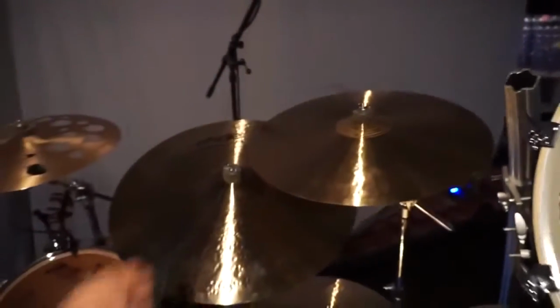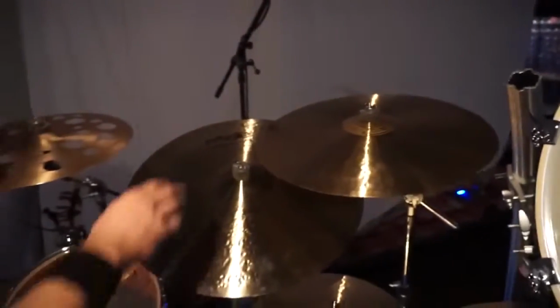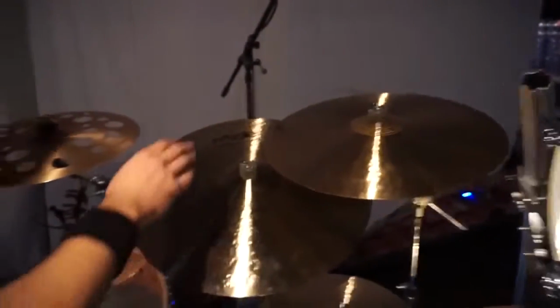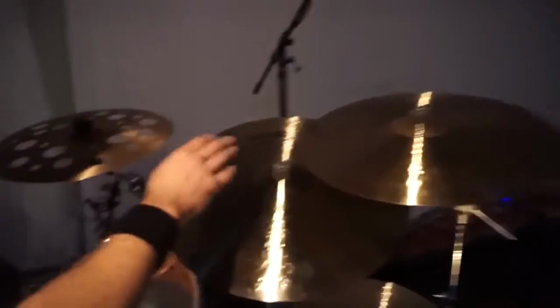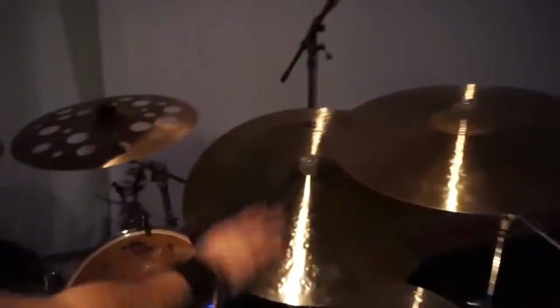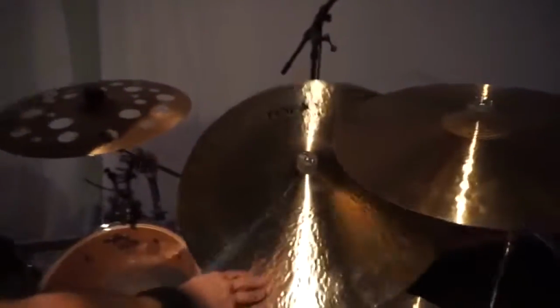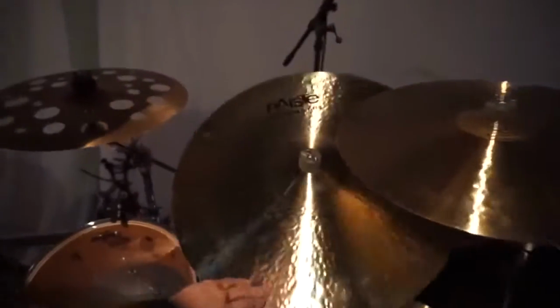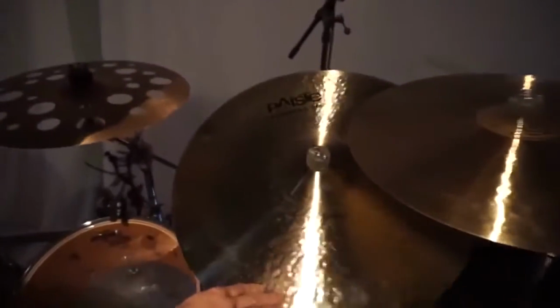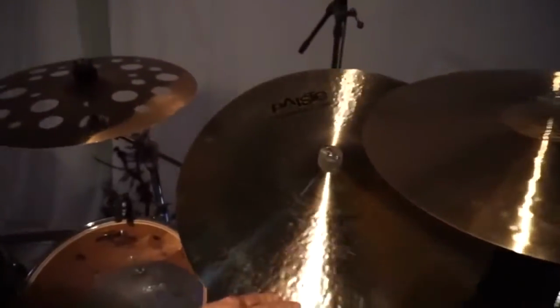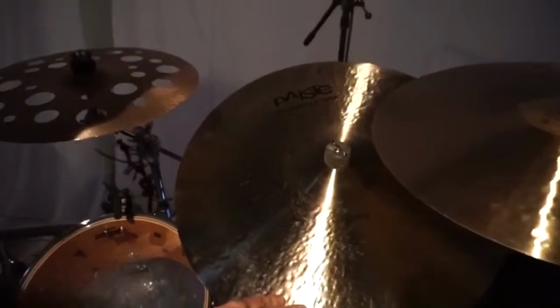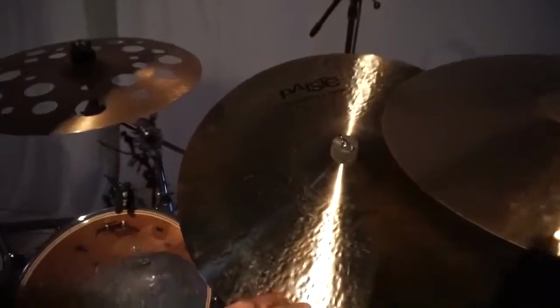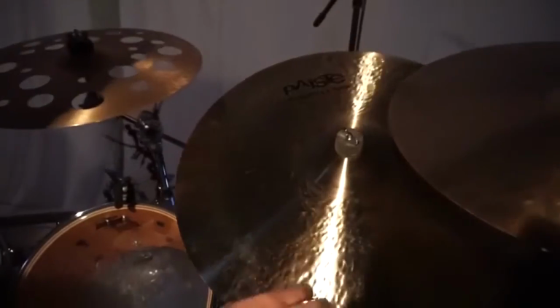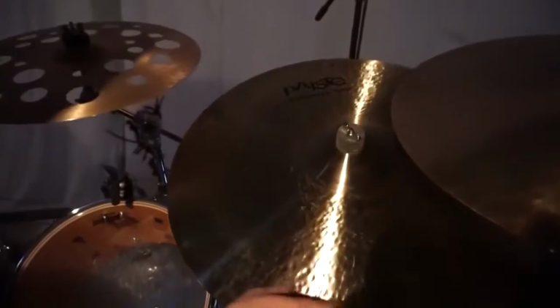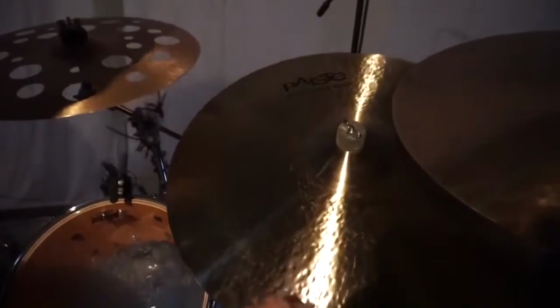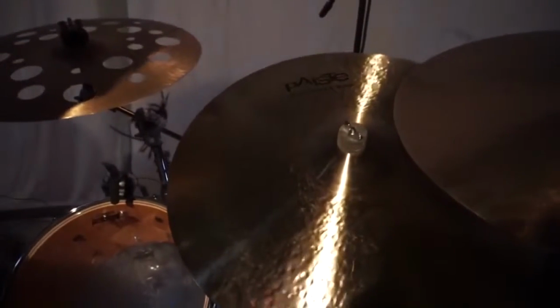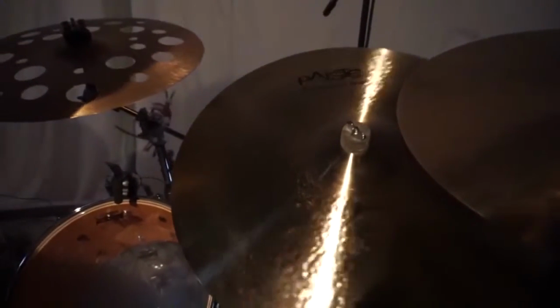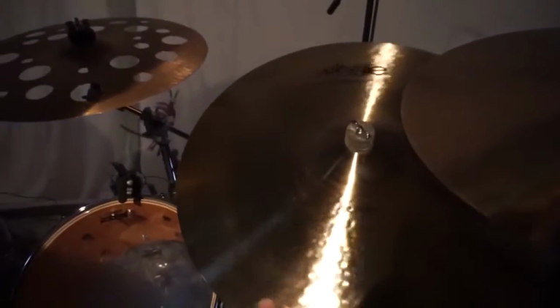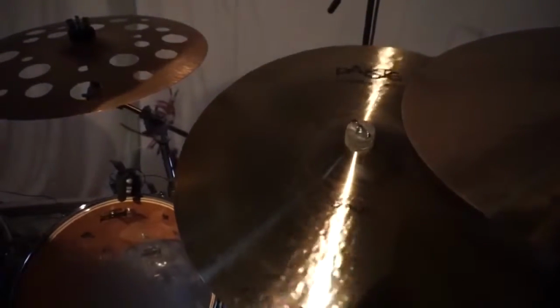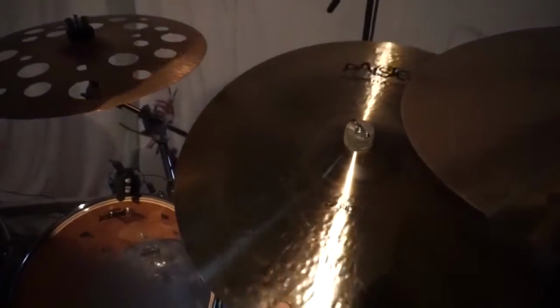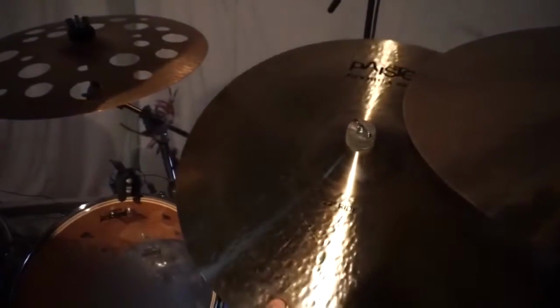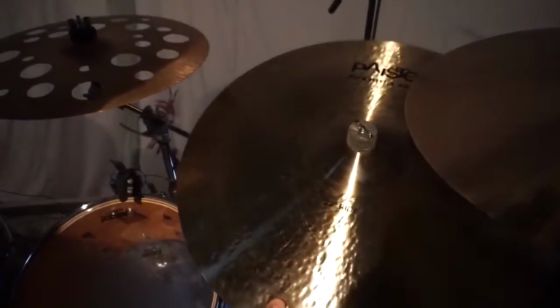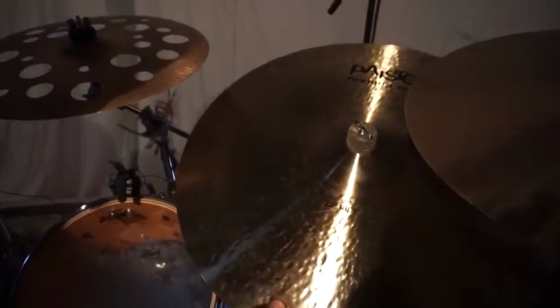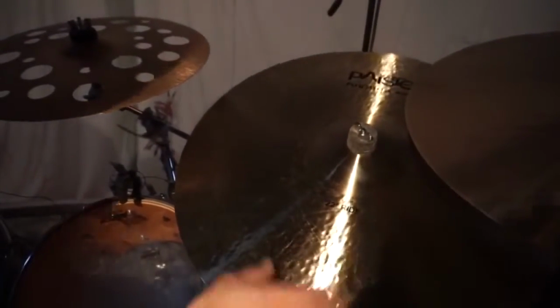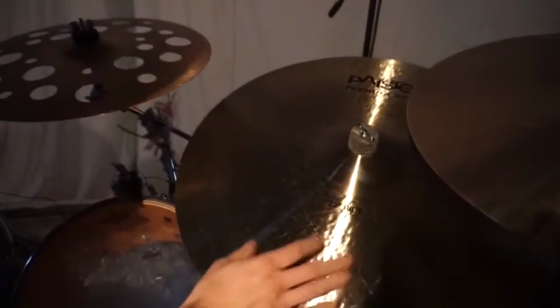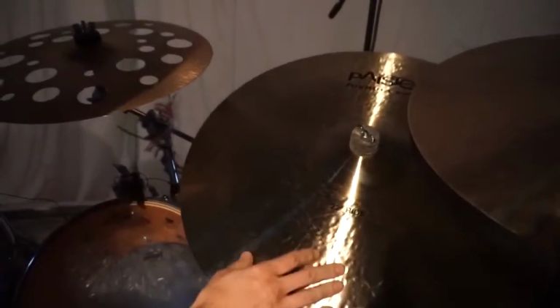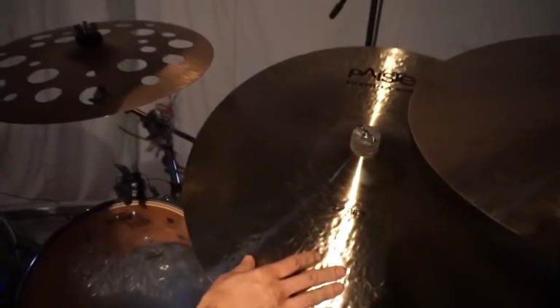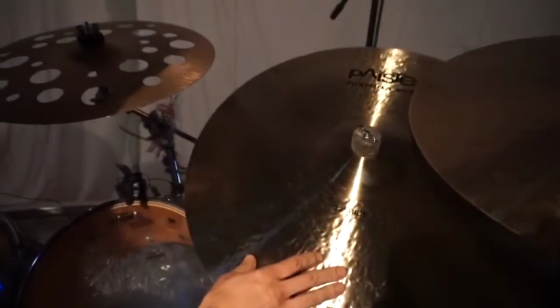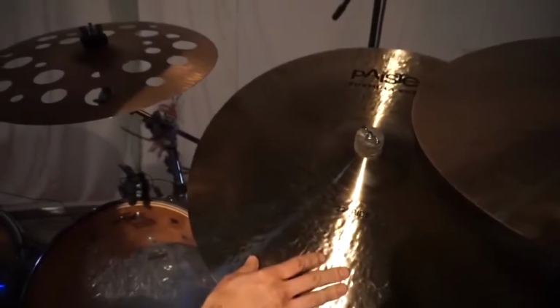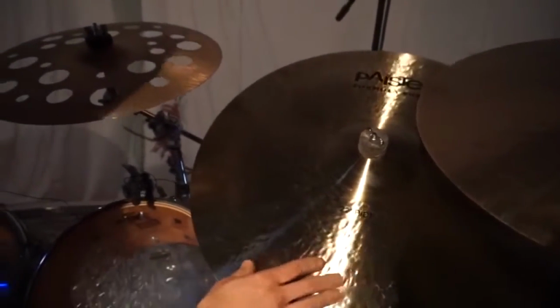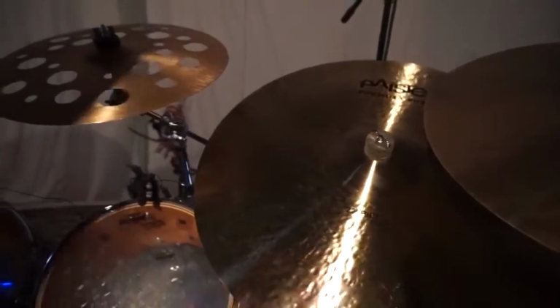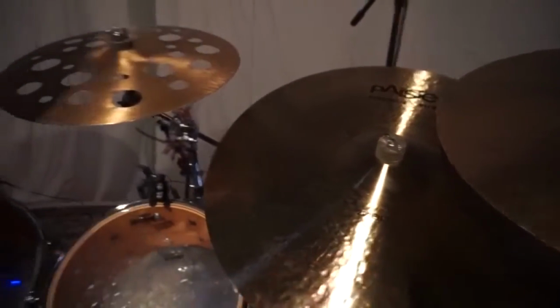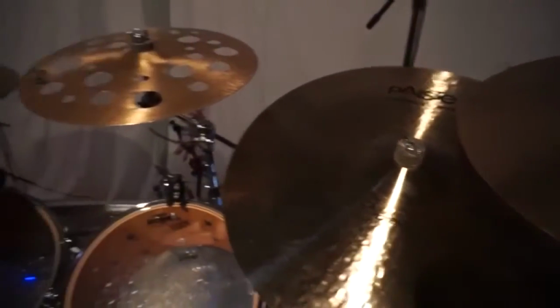Ride cymbal — 22-inch Modern Essentials, Formula 602, of course.